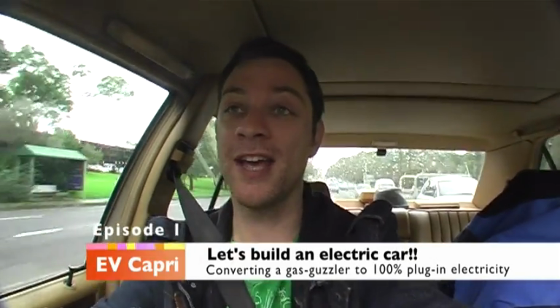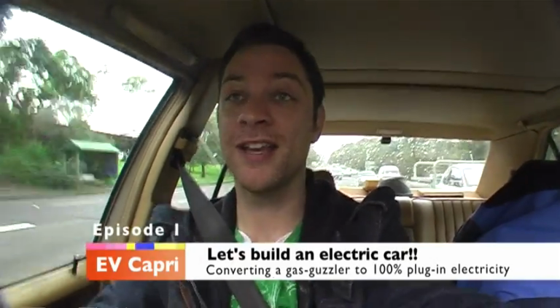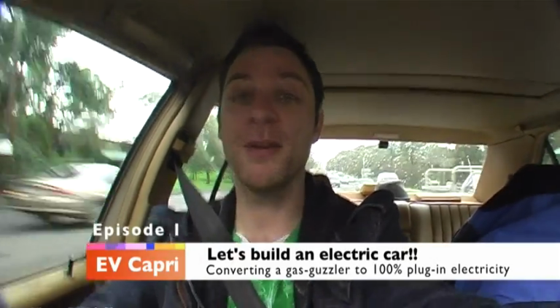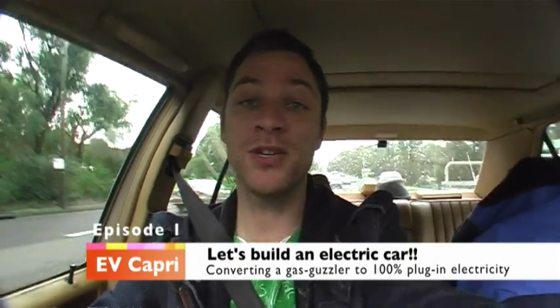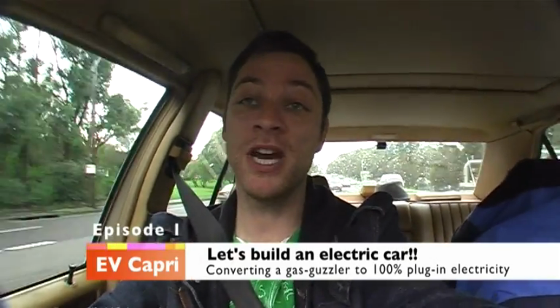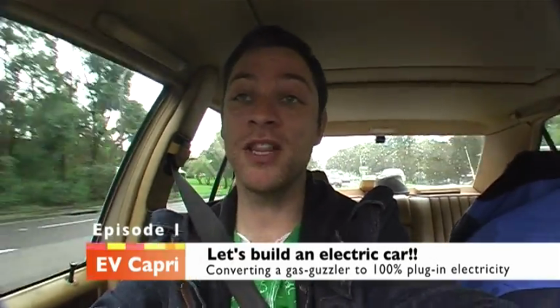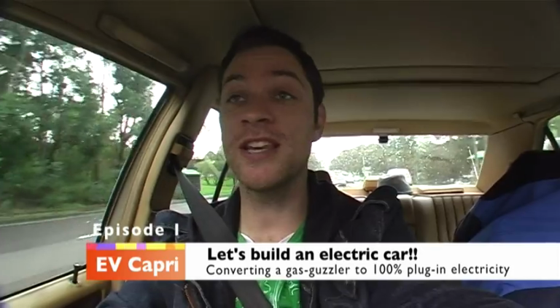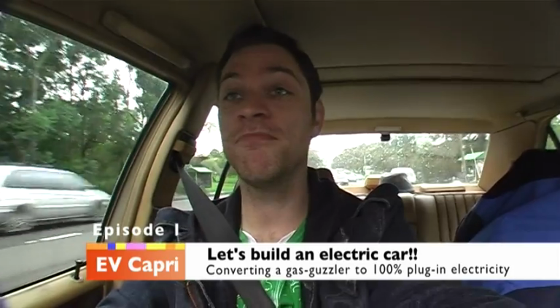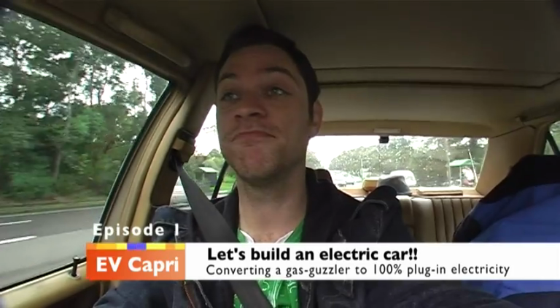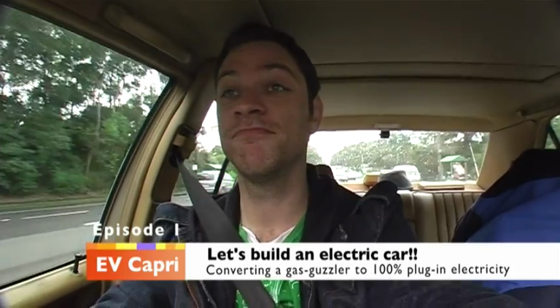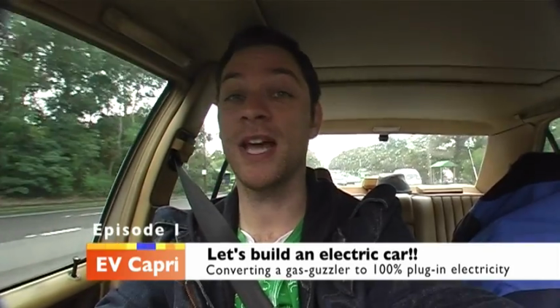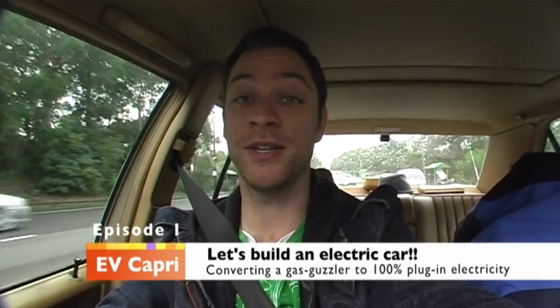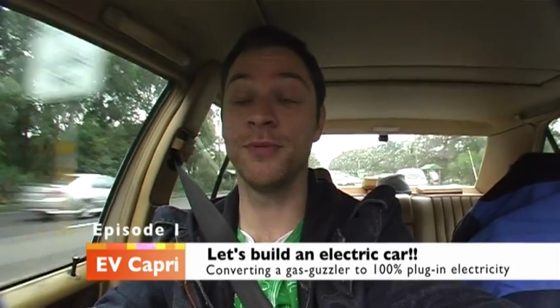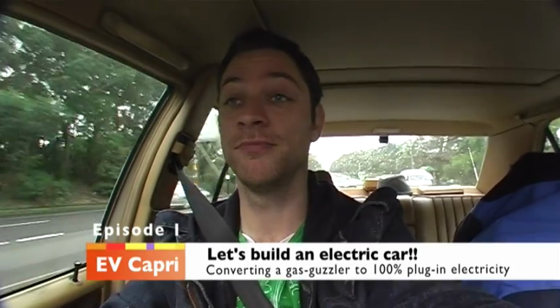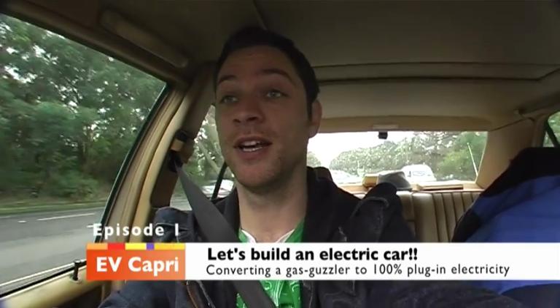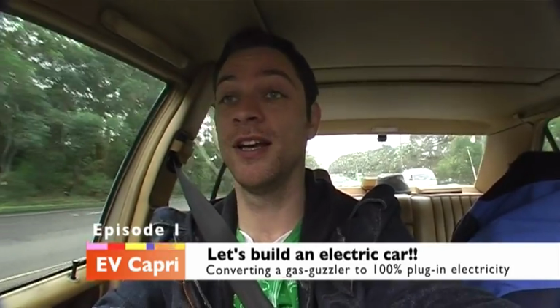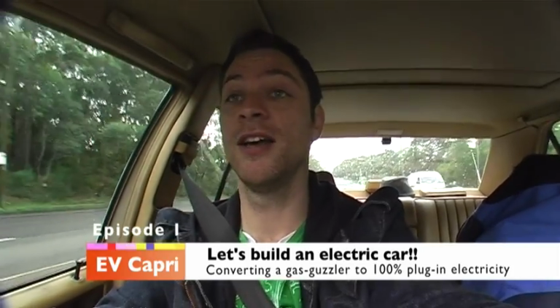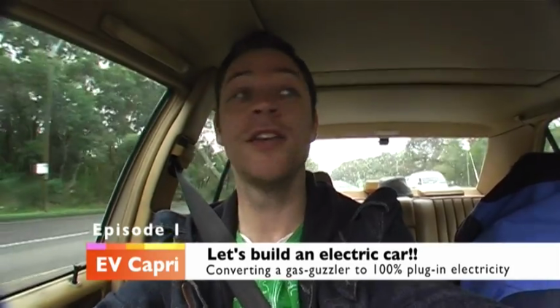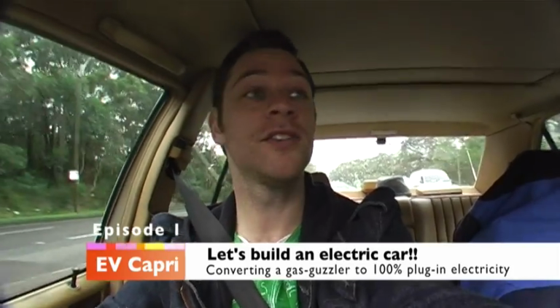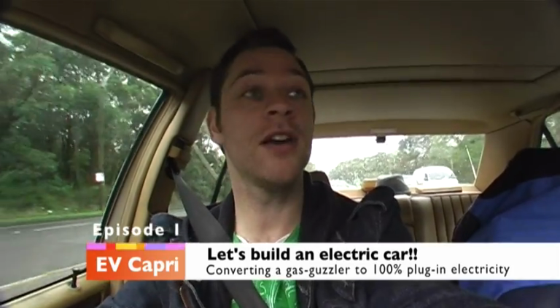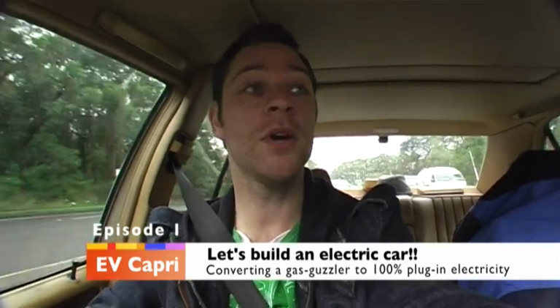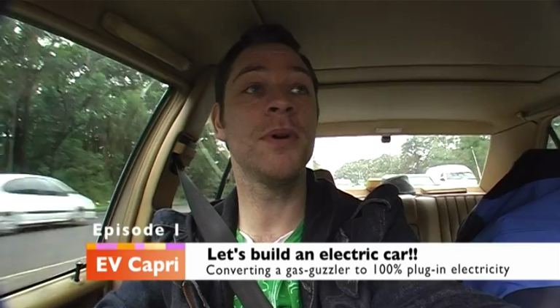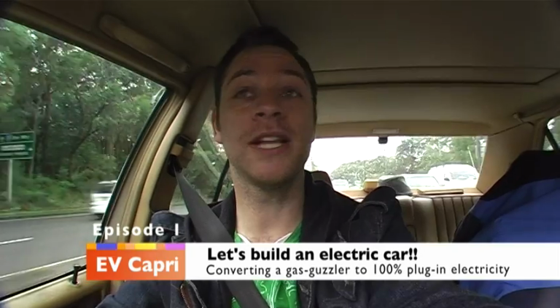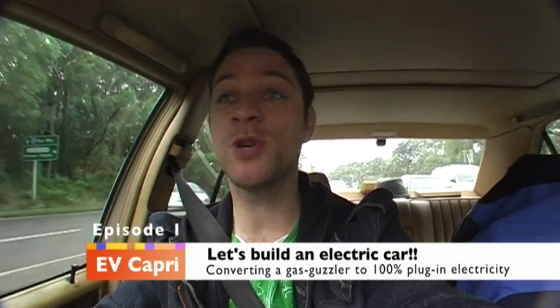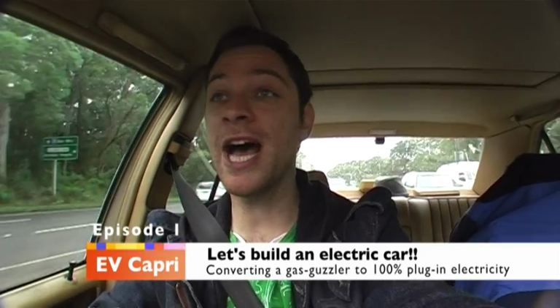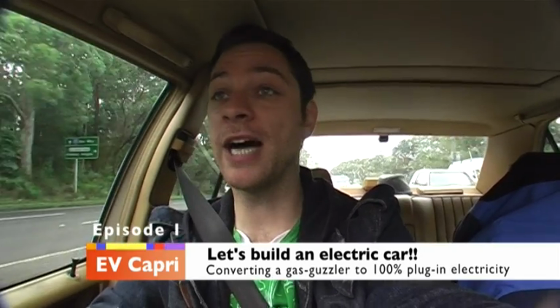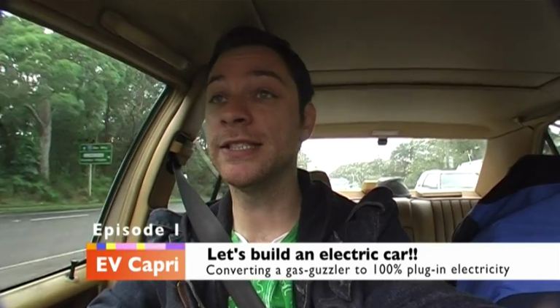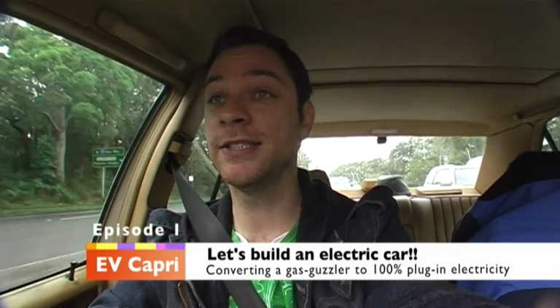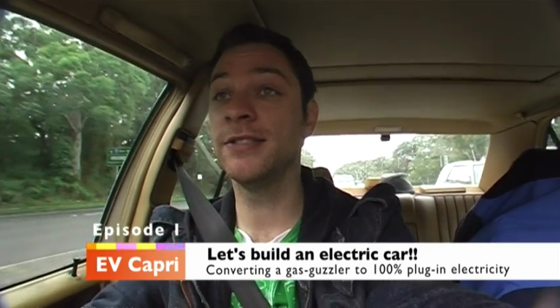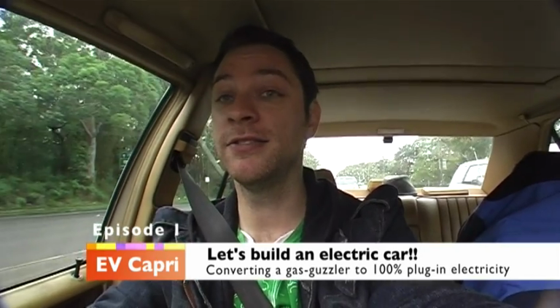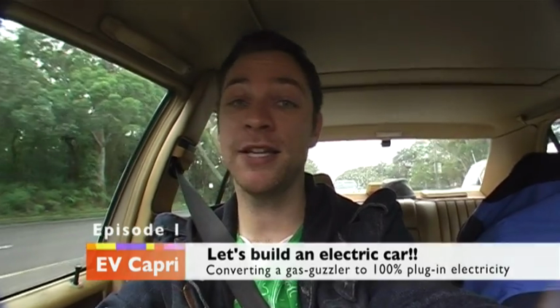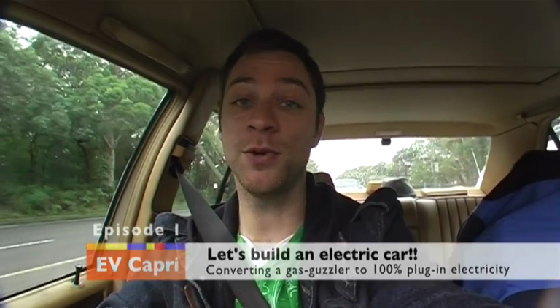I did a bunch of reading on the internet, as you do, decided I wanted to build an electric car, as you do.